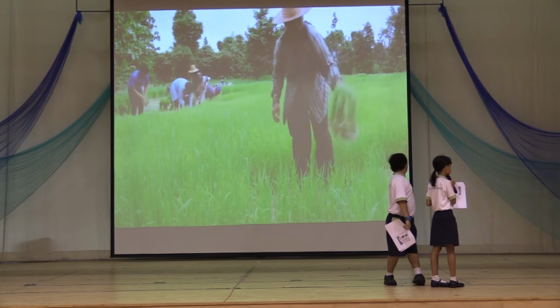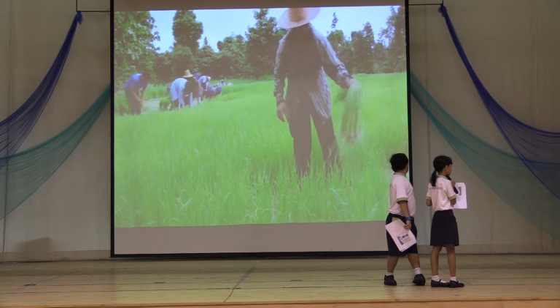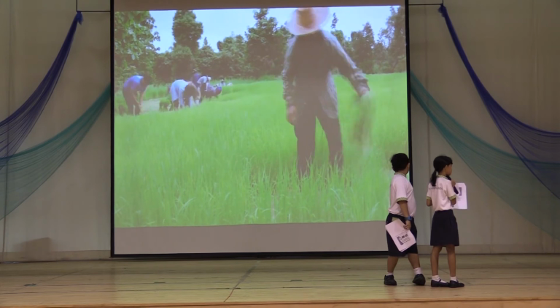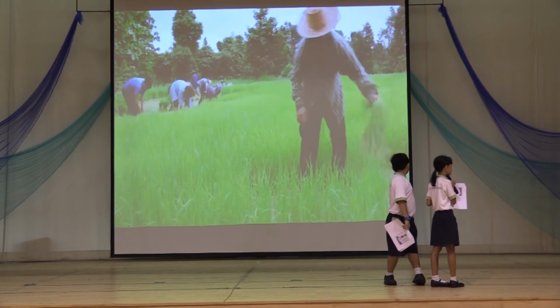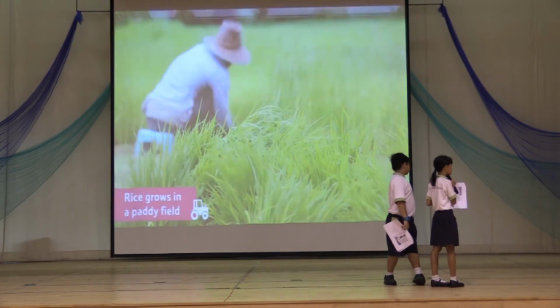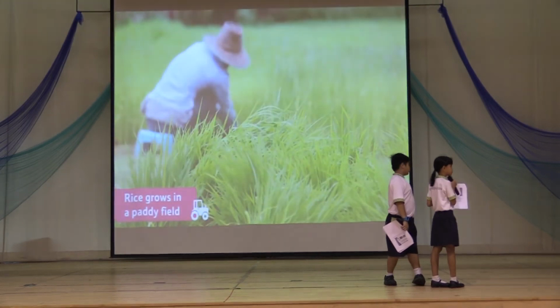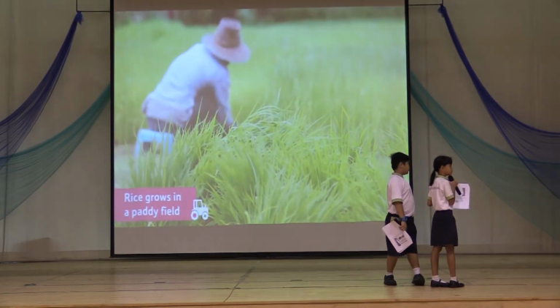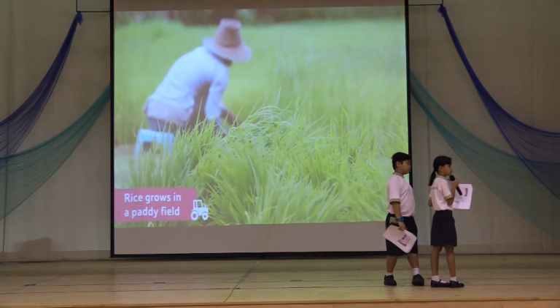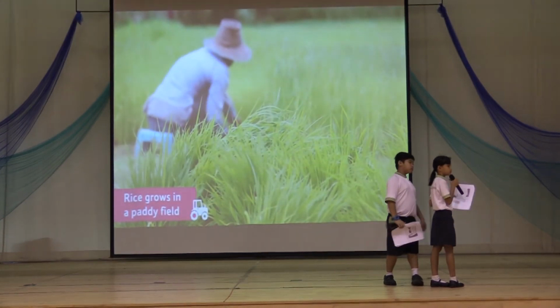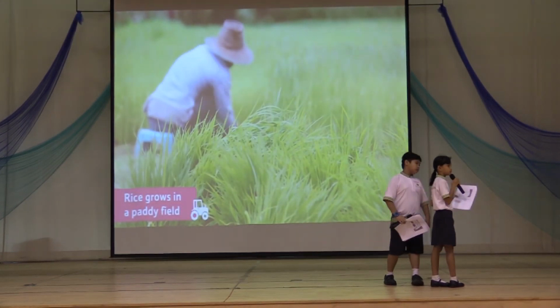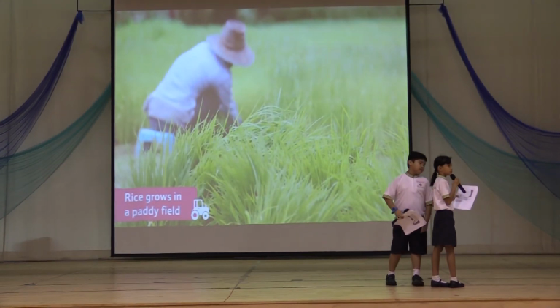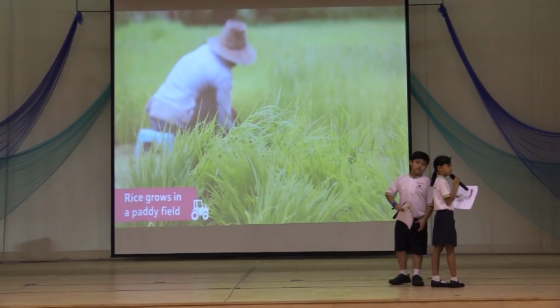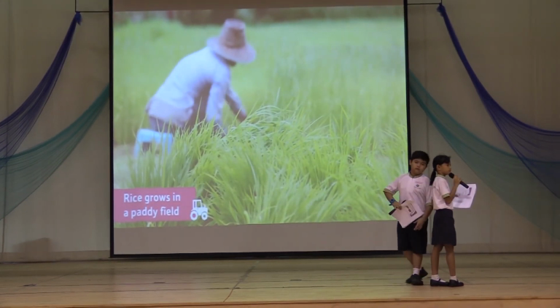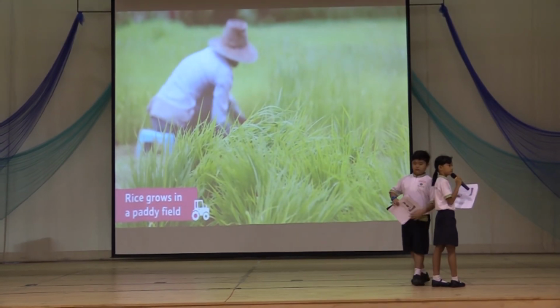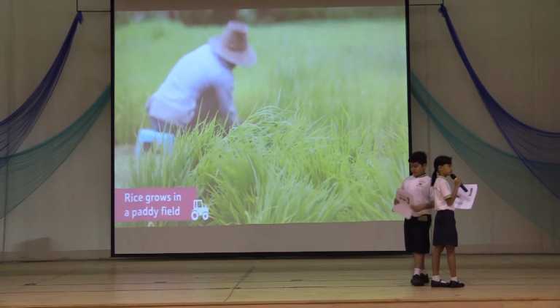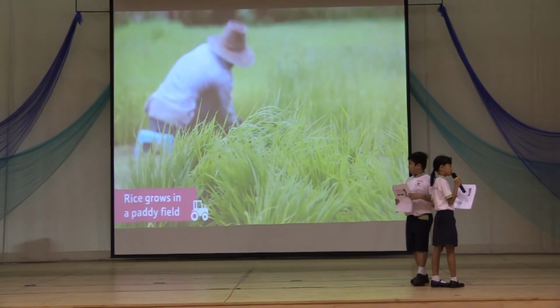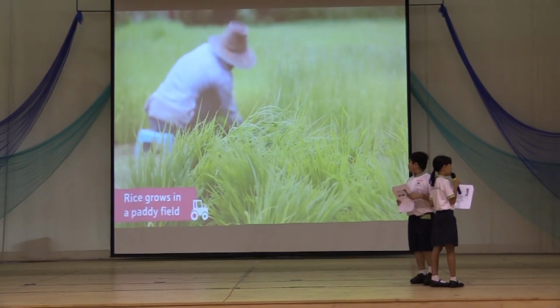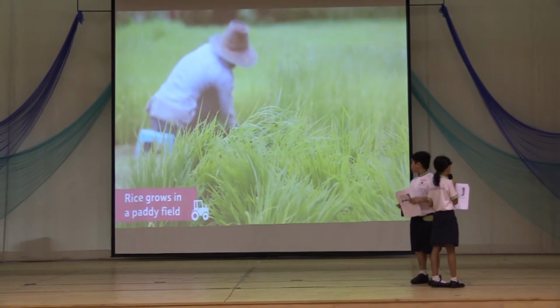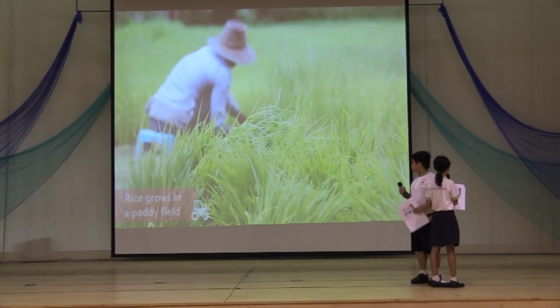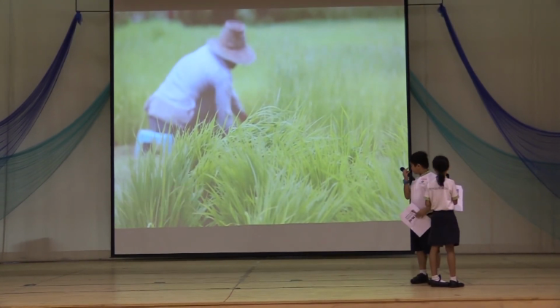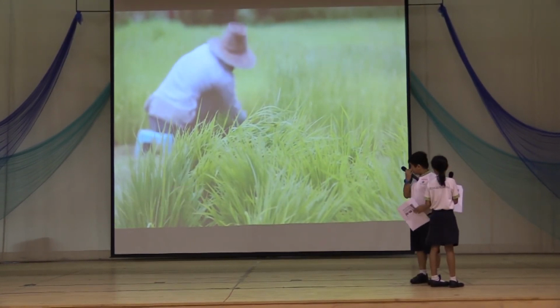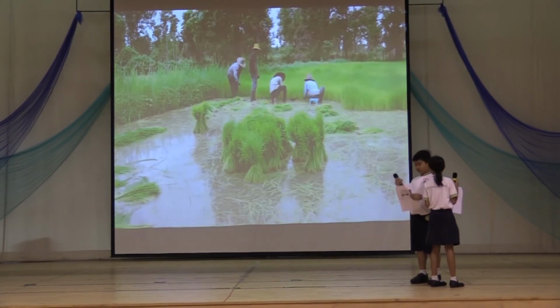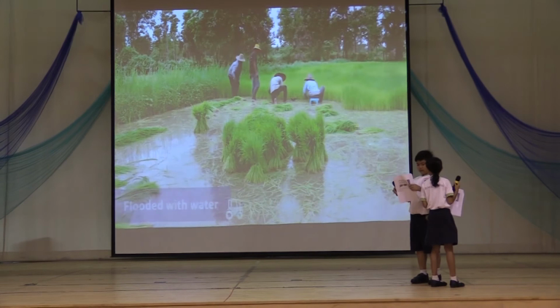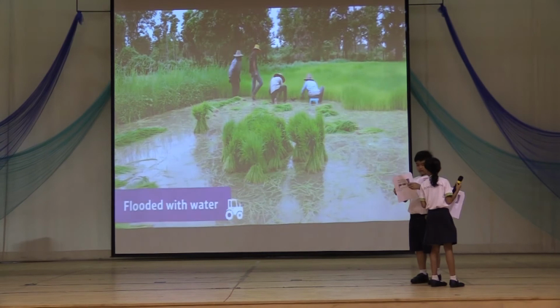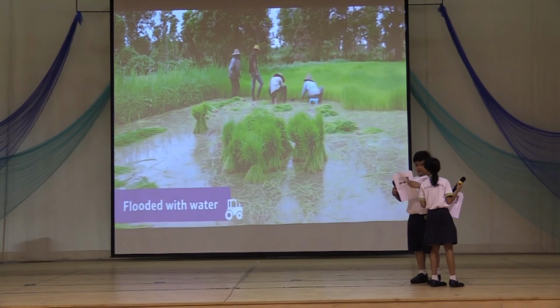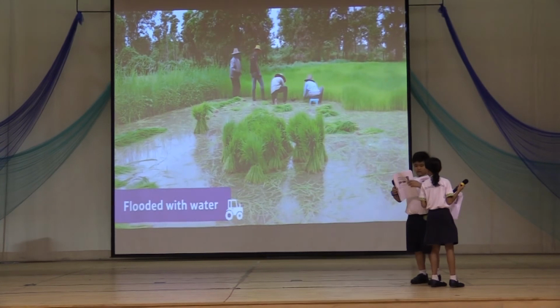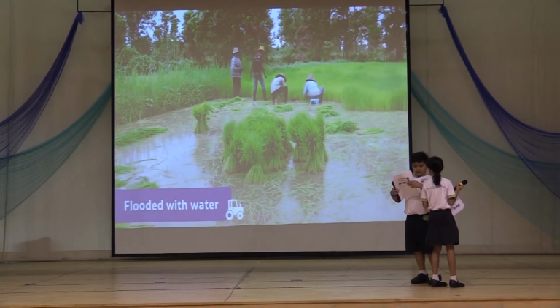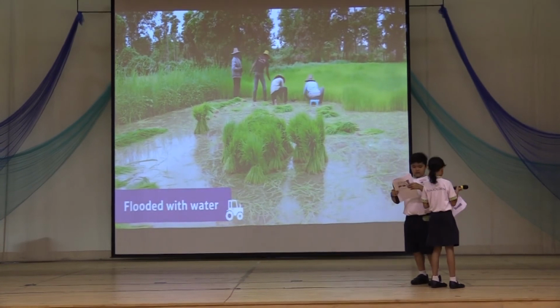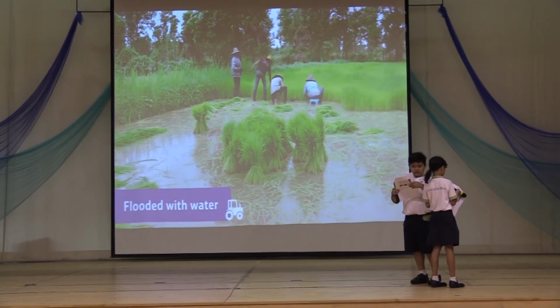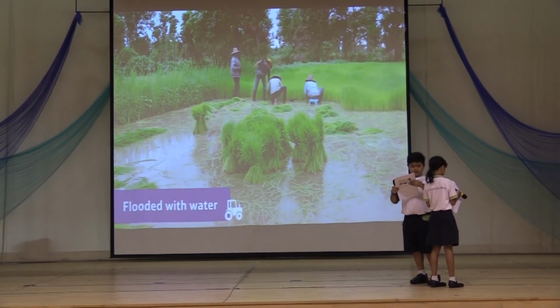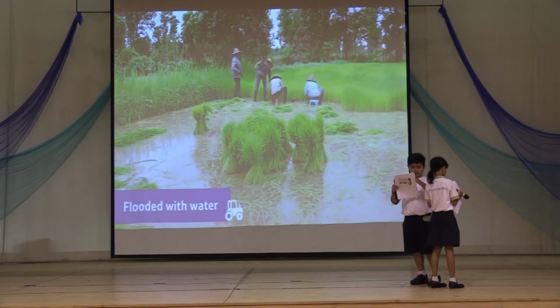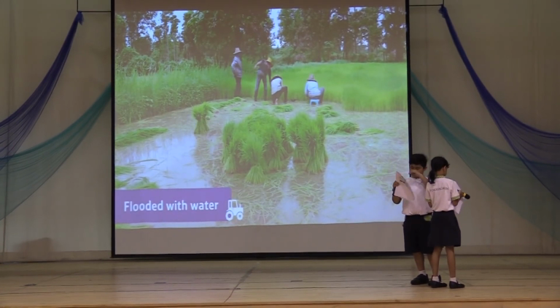Use your eyes to watch the video. Watch and see how rice actually grows.